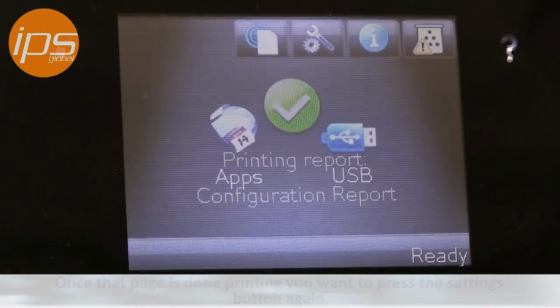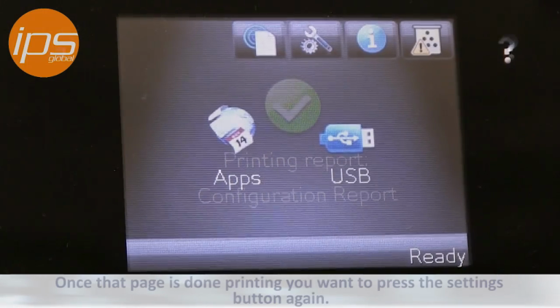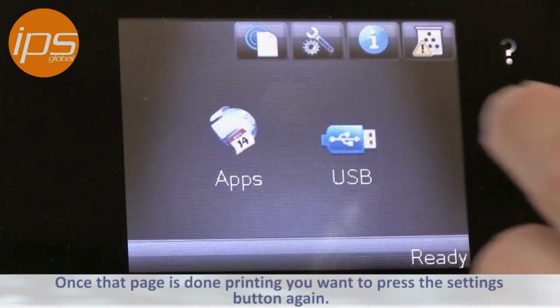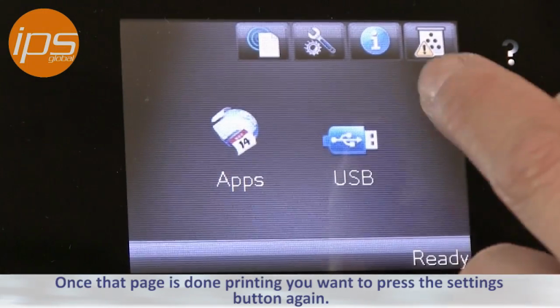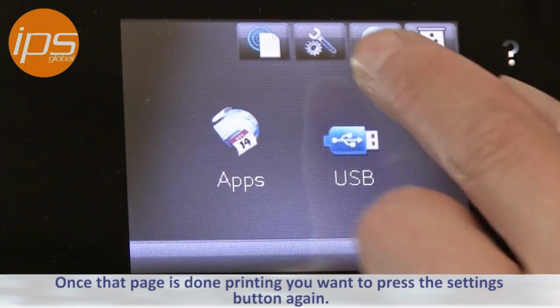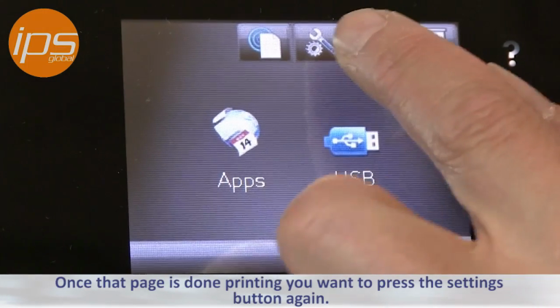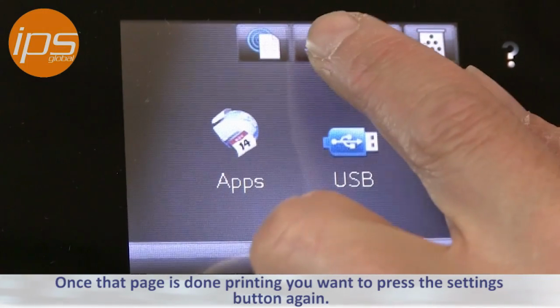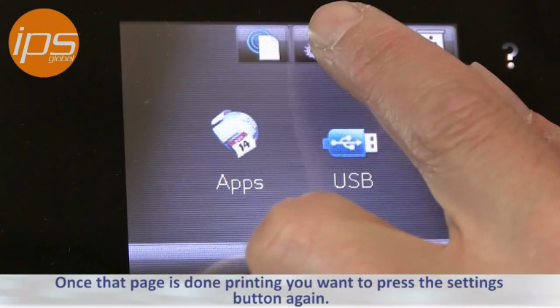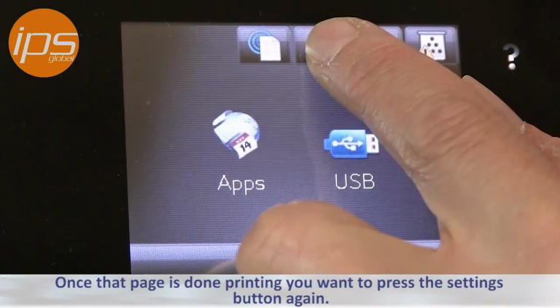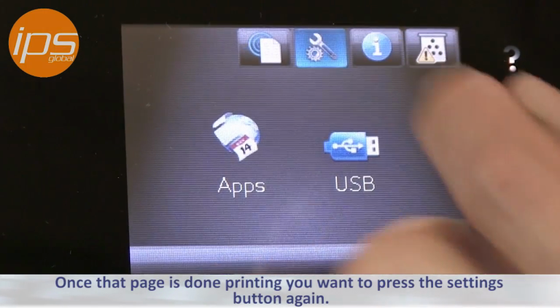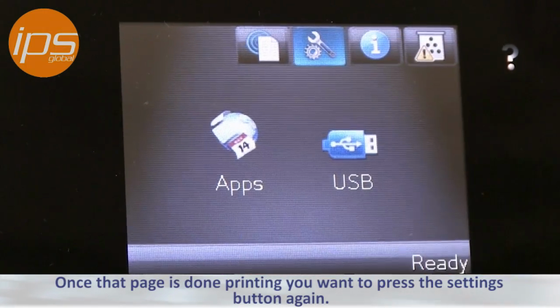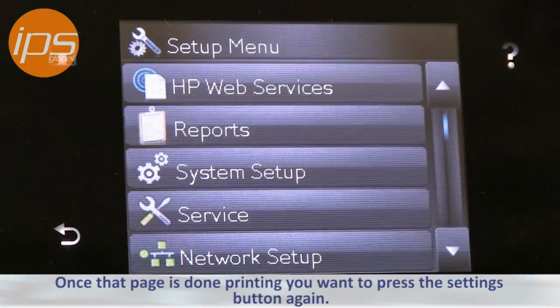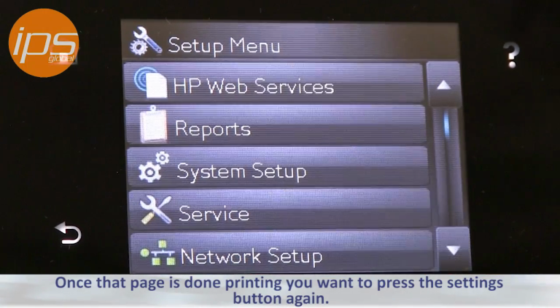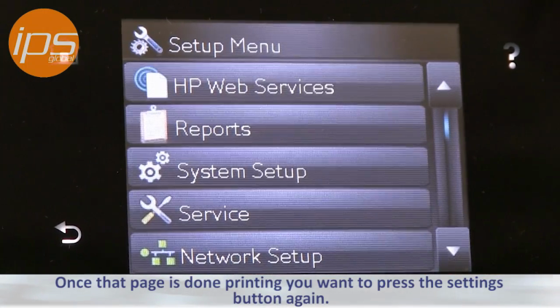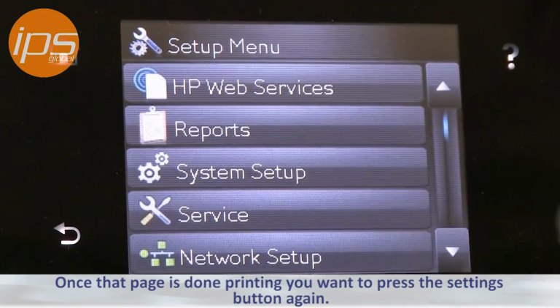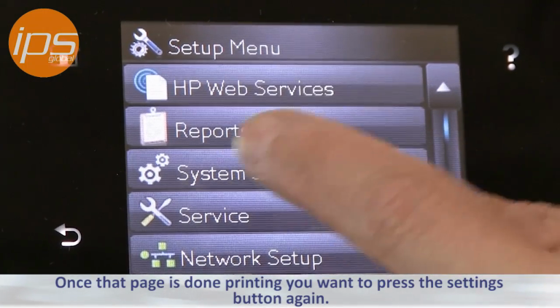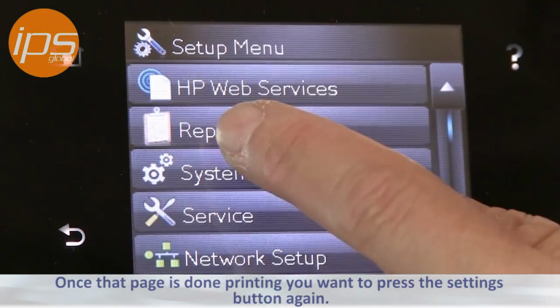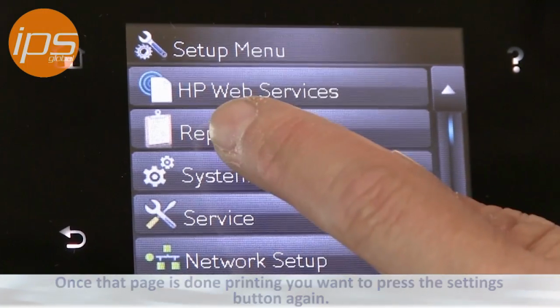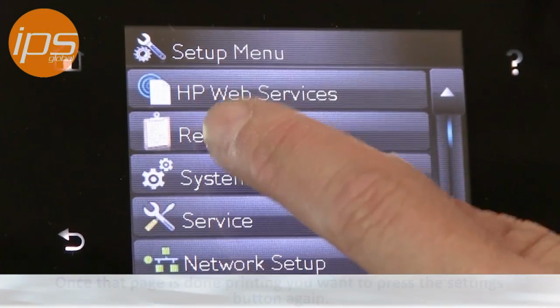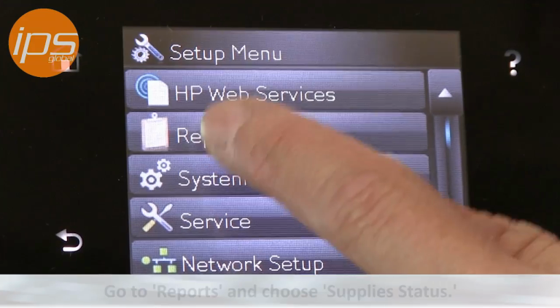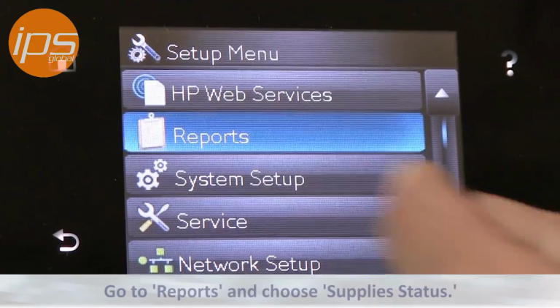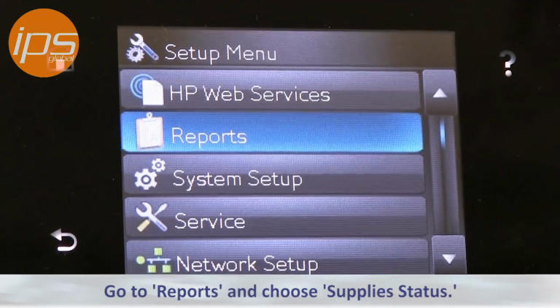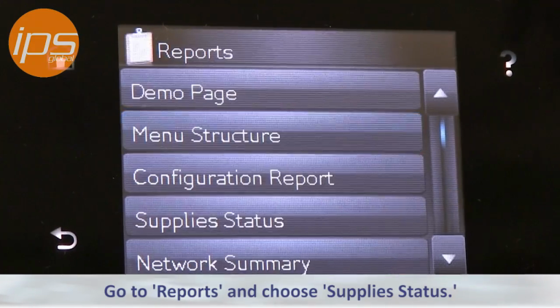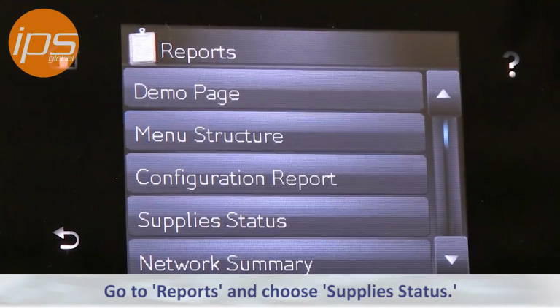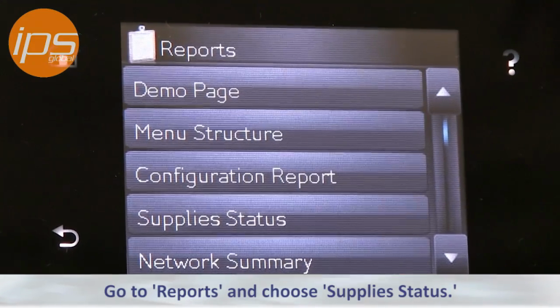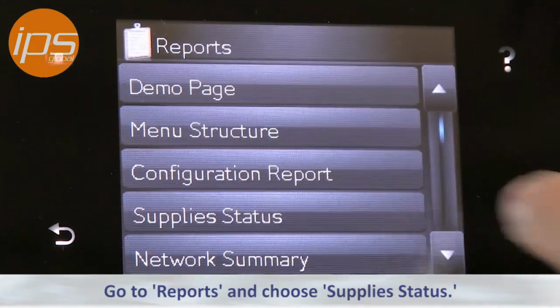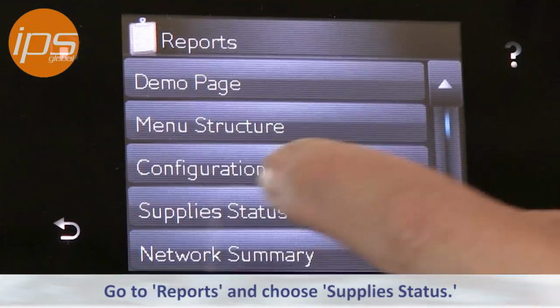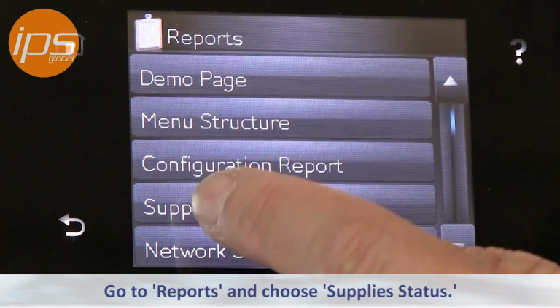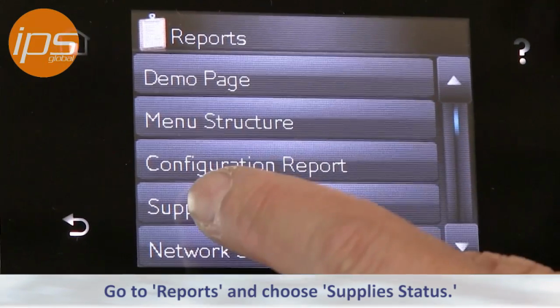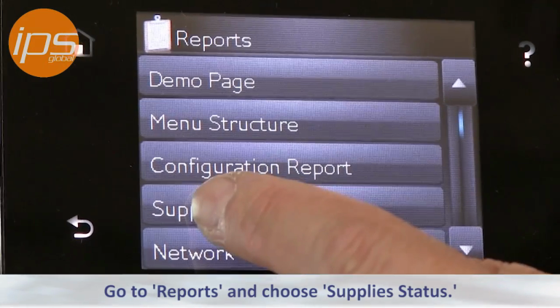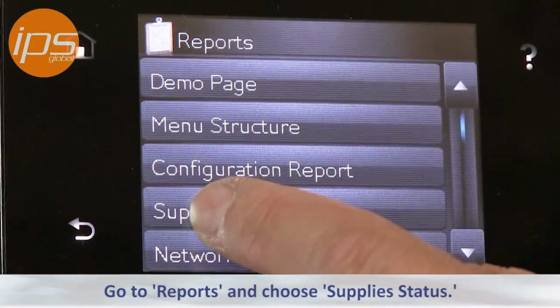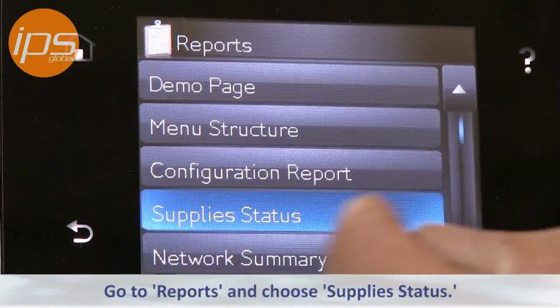Once that page is done printing you want to press the settings button again, go to reports, and choose supply status.